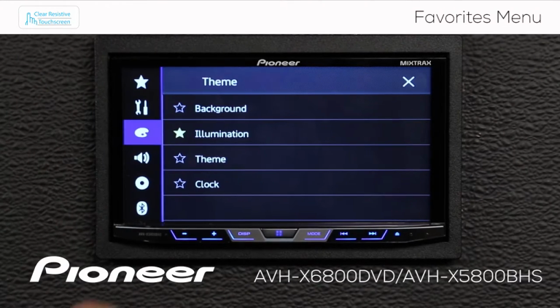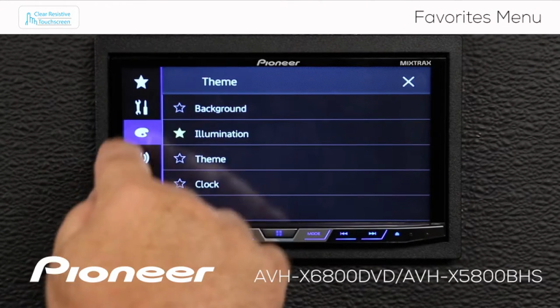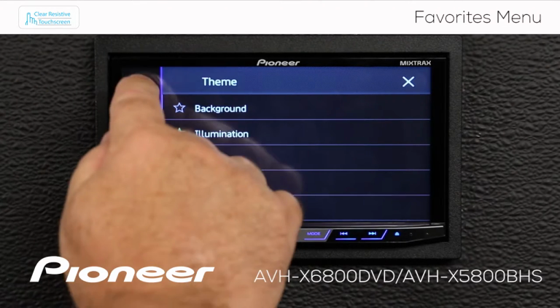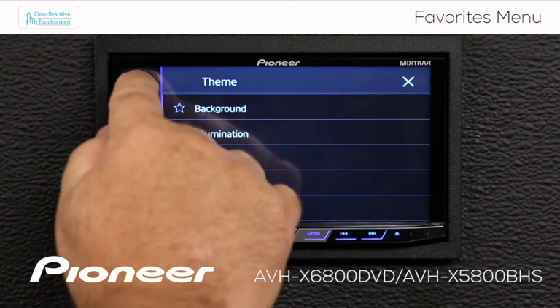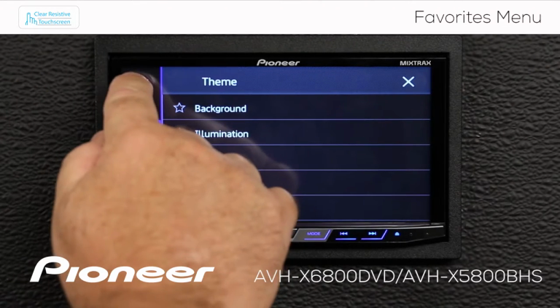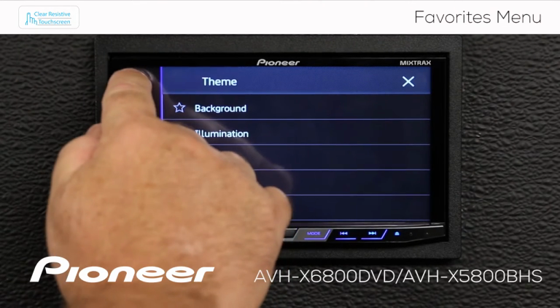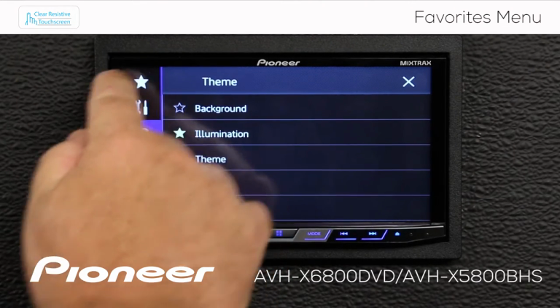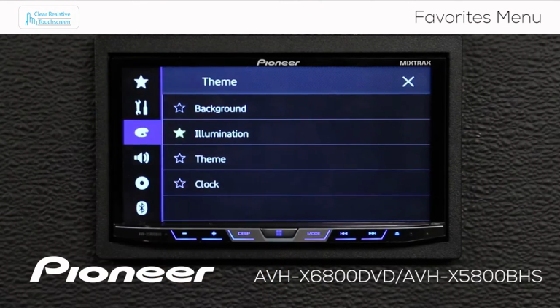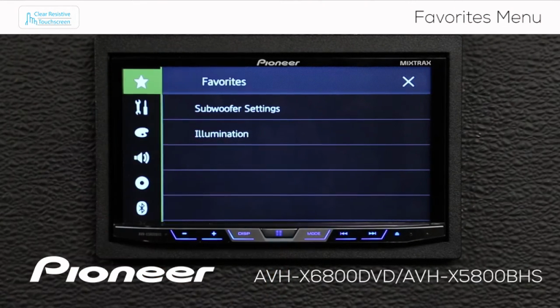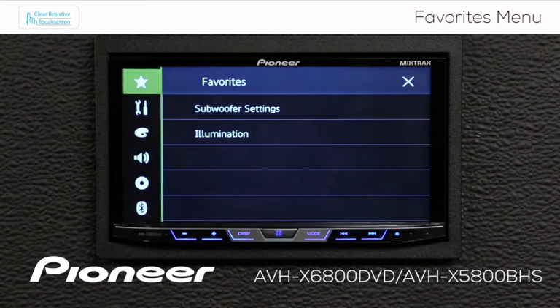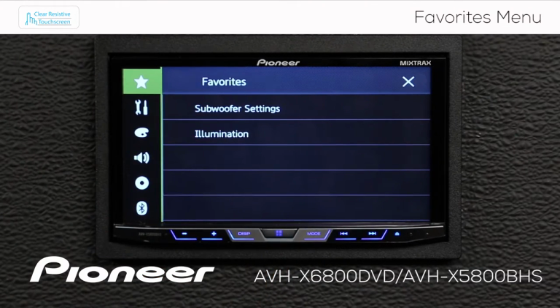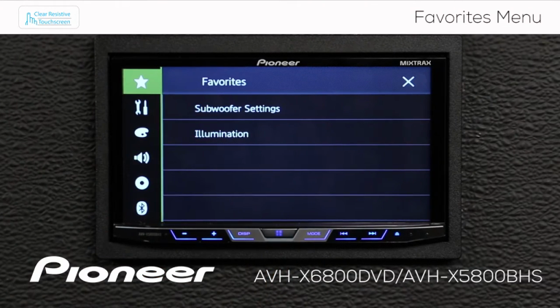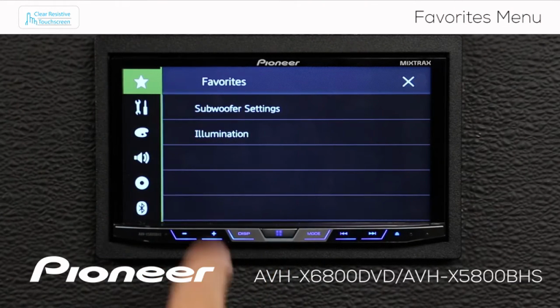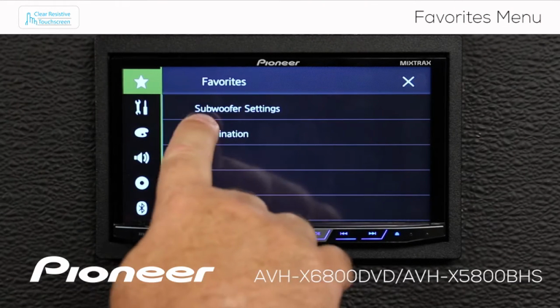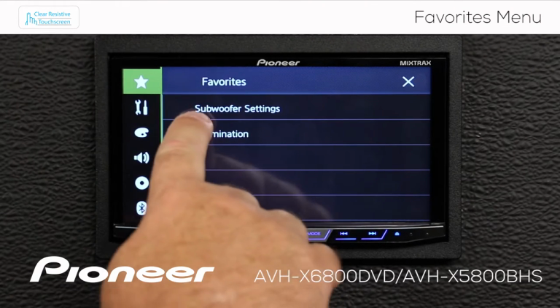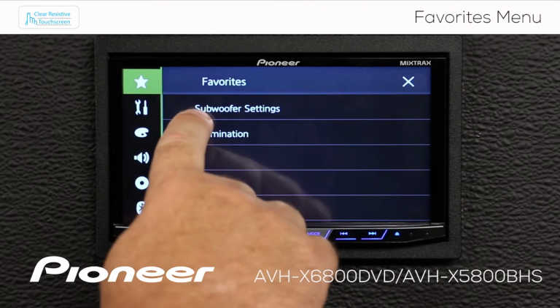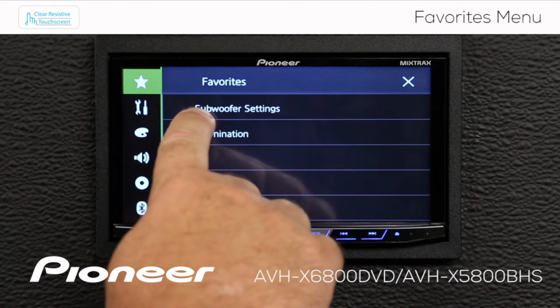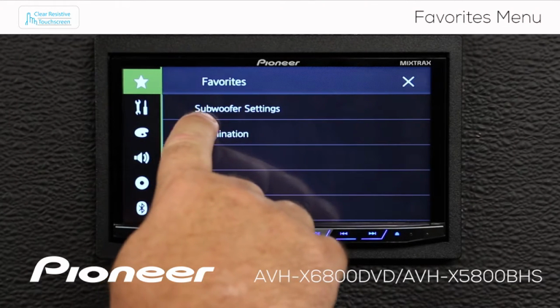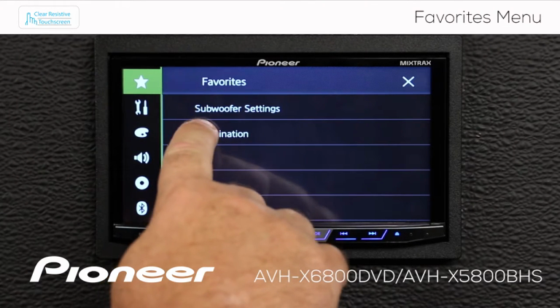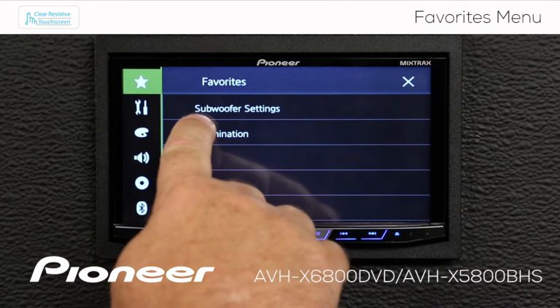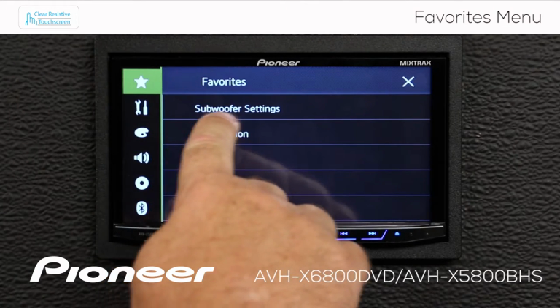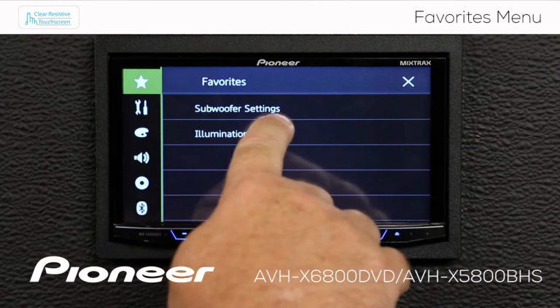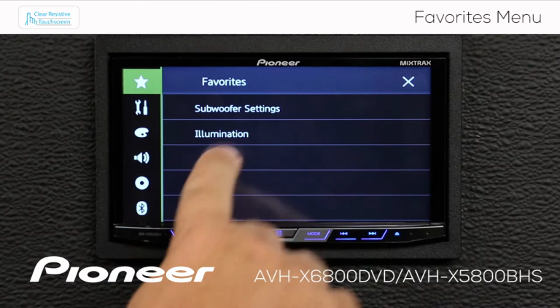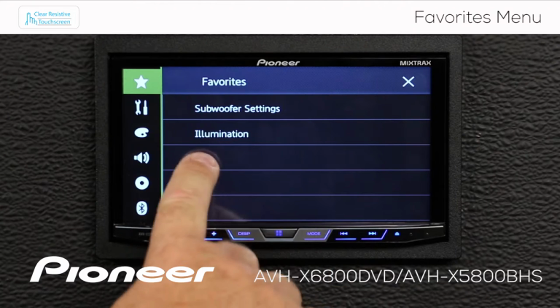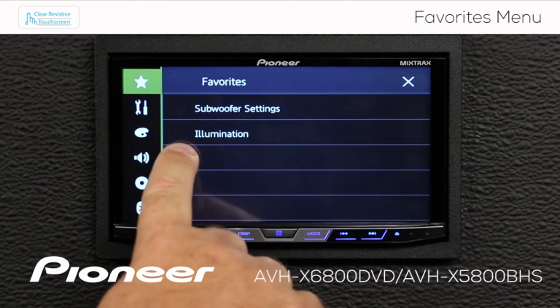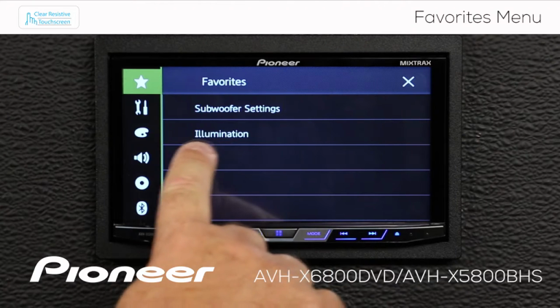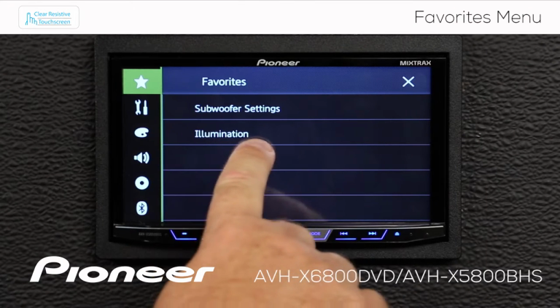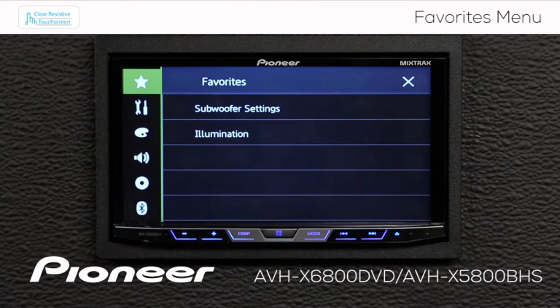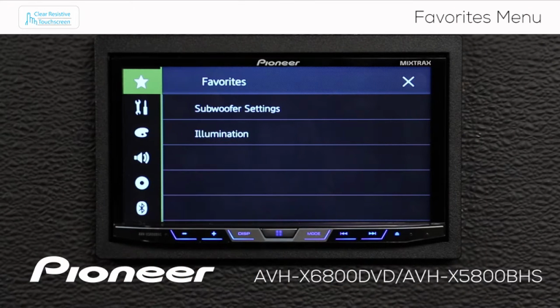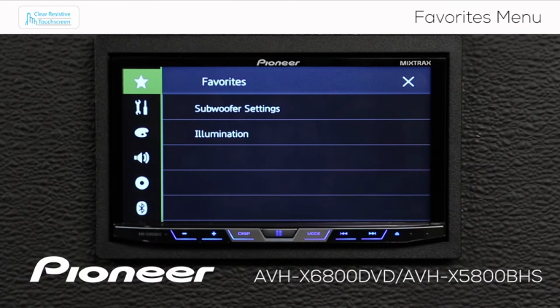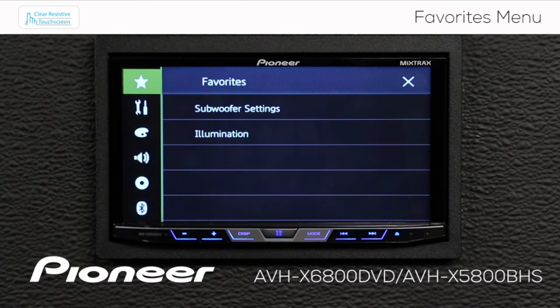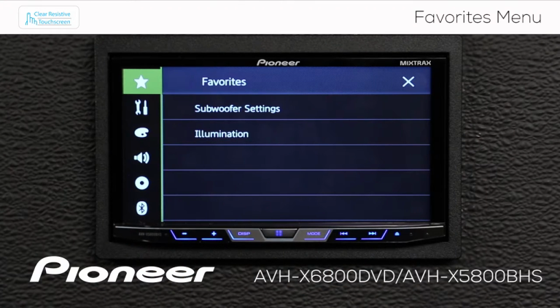Now let's go back up to the star, and you can see that we added a couple of things: subwoofer settings and illumination.